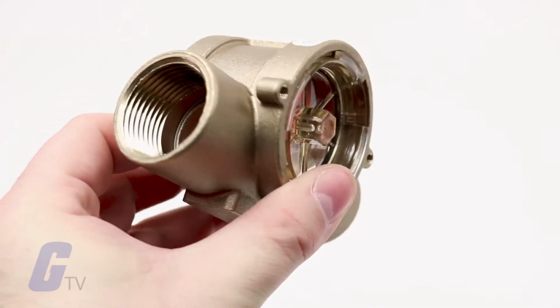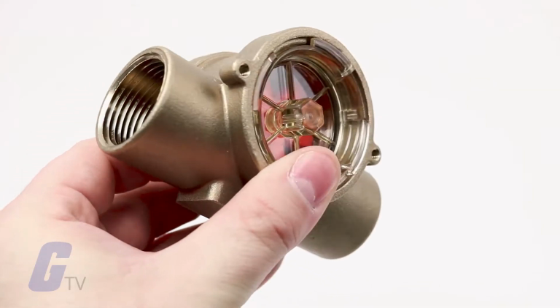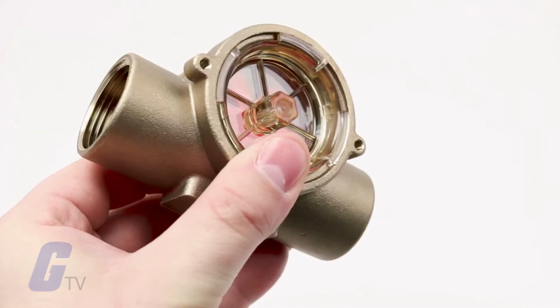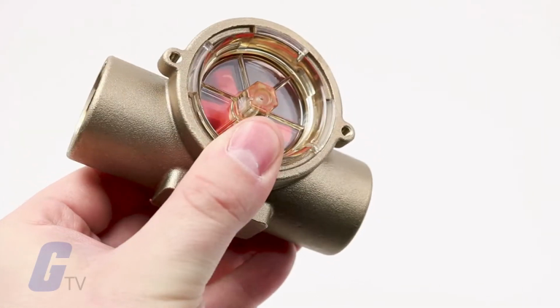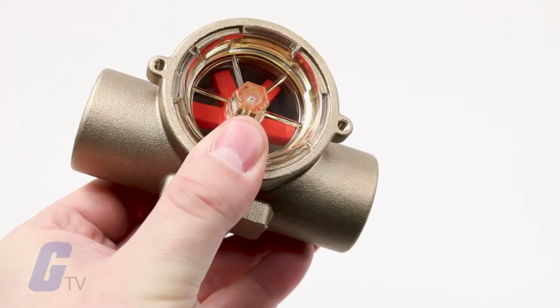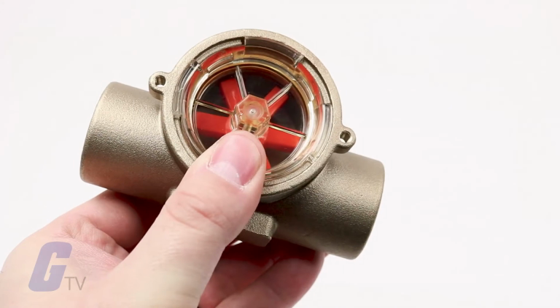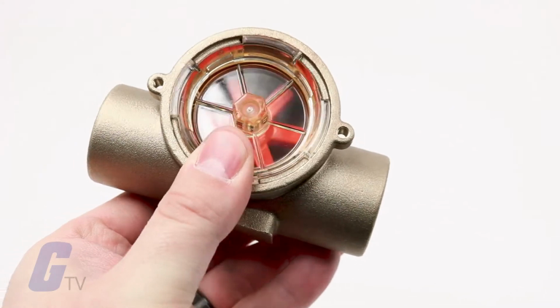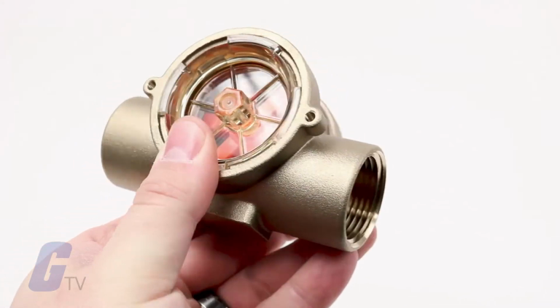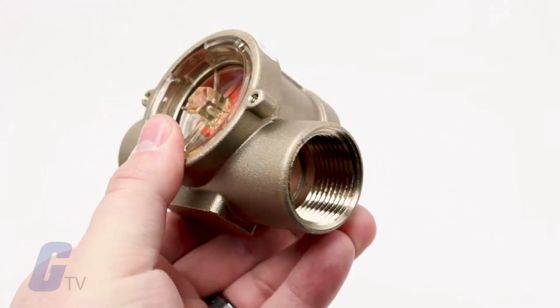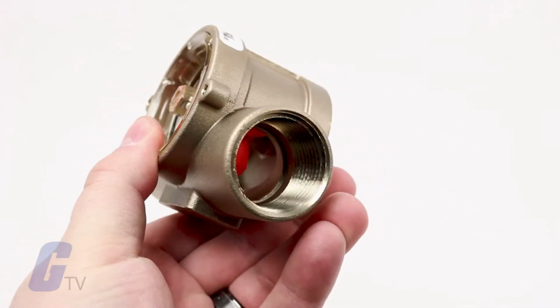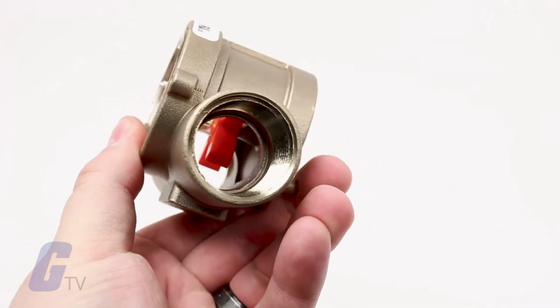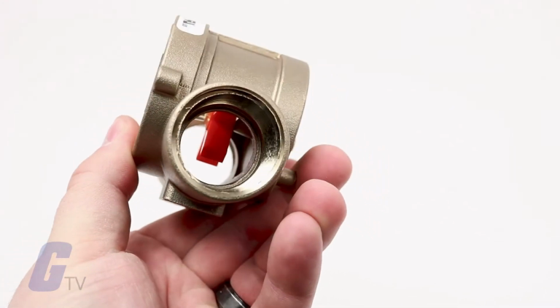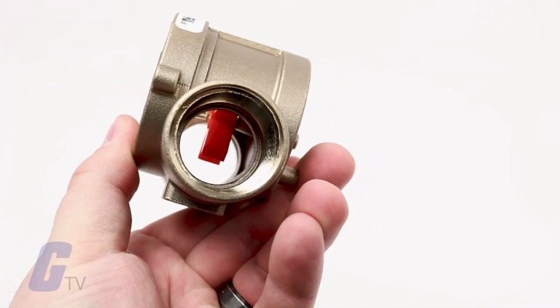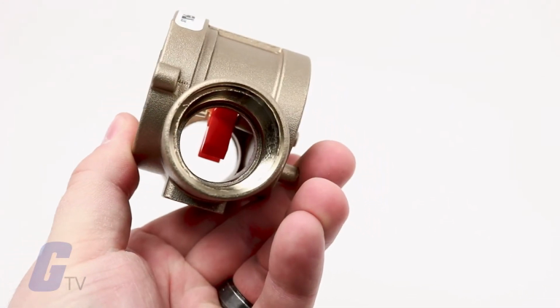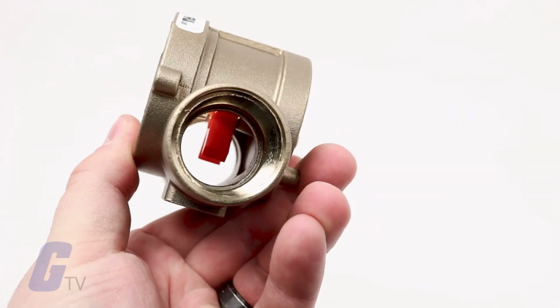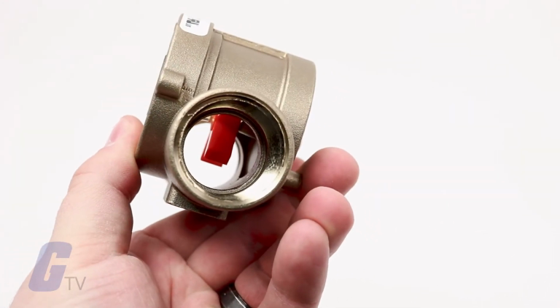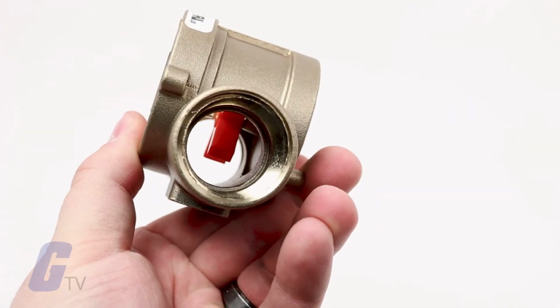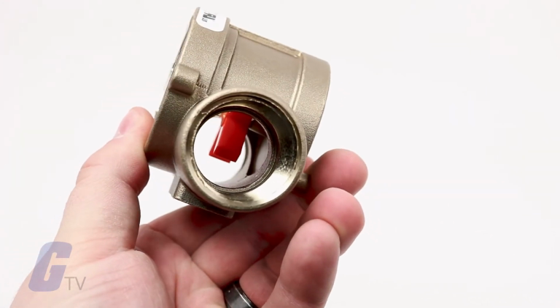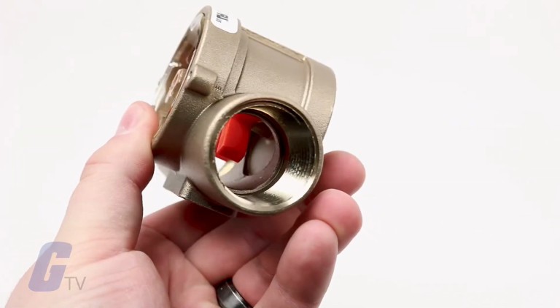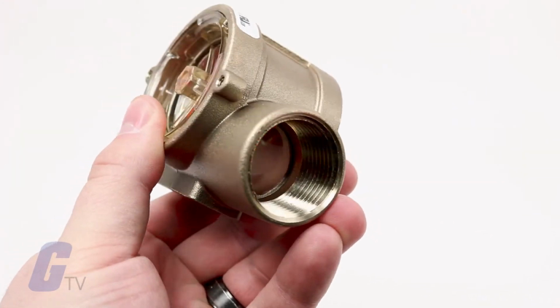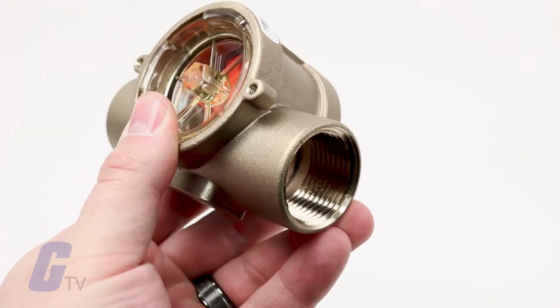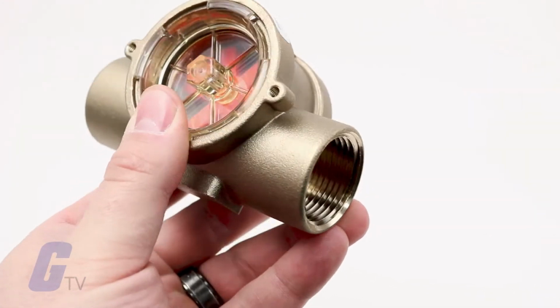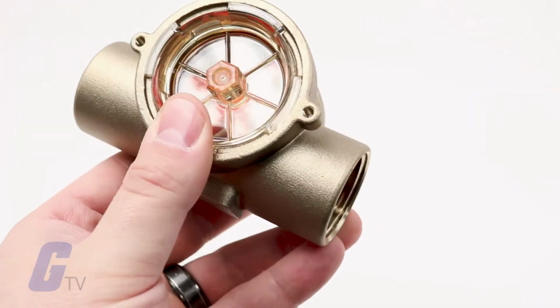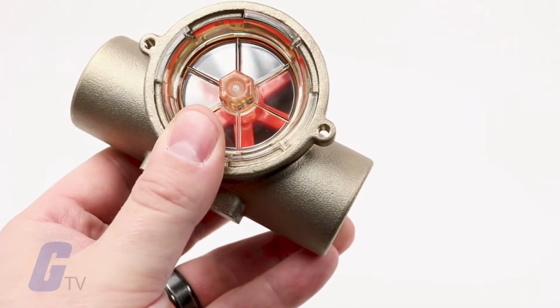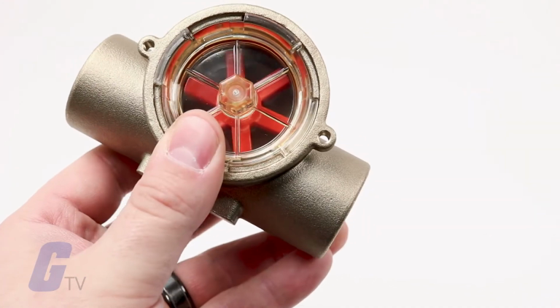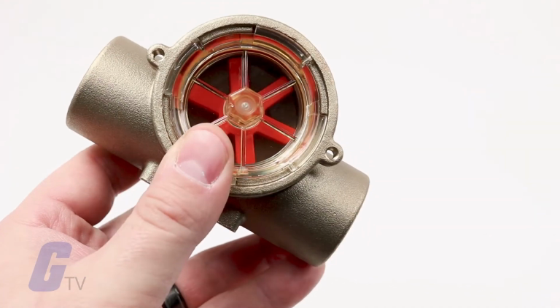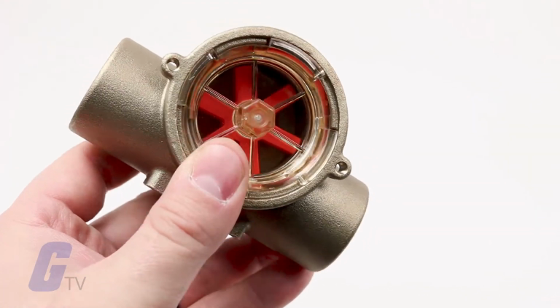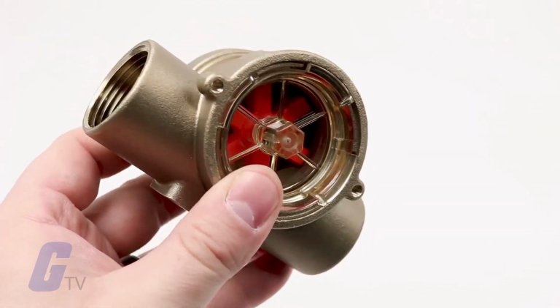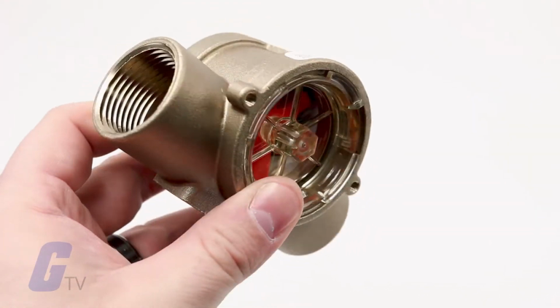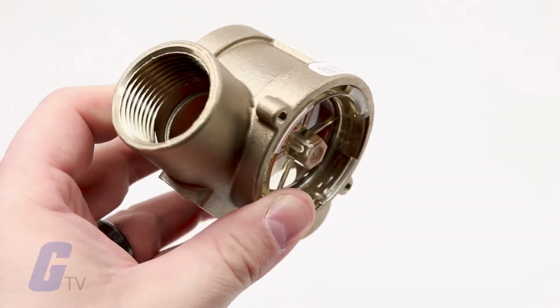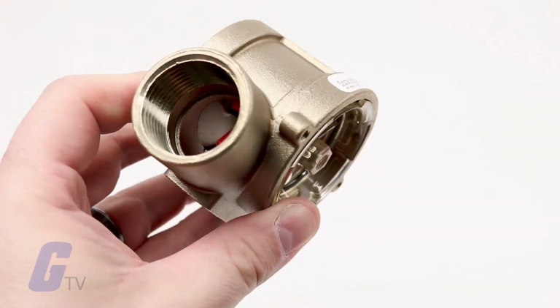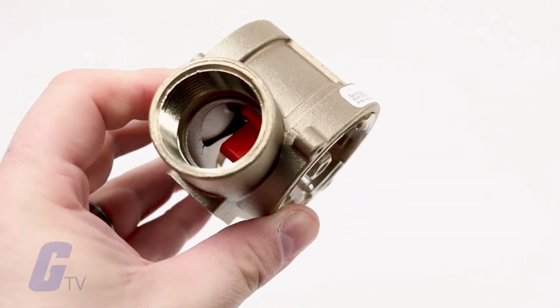RFI type rotor flow sensors are easy to see, easy to install, and easy to afford.